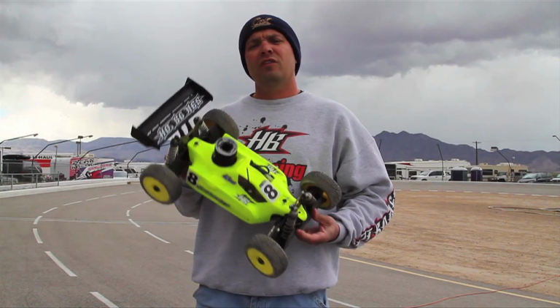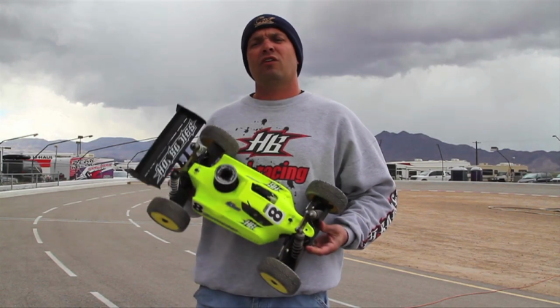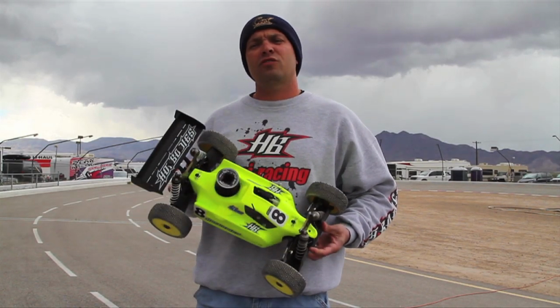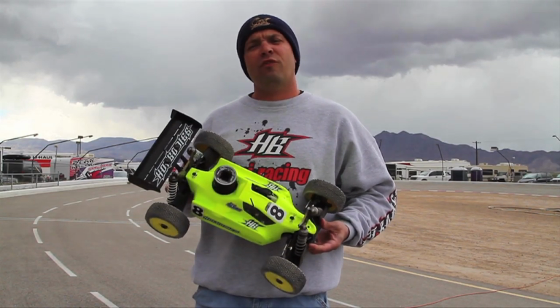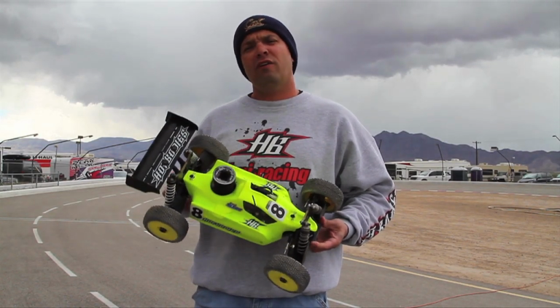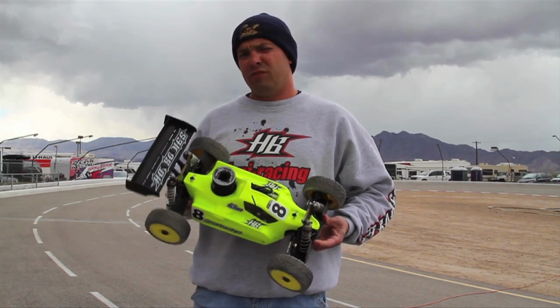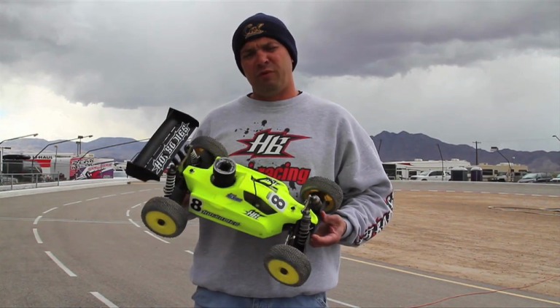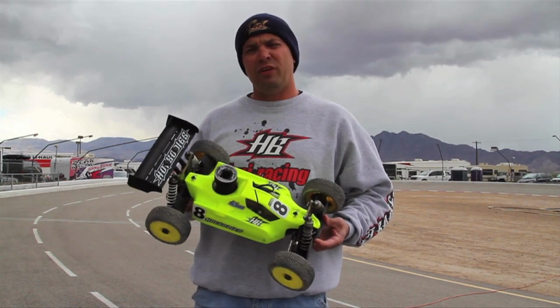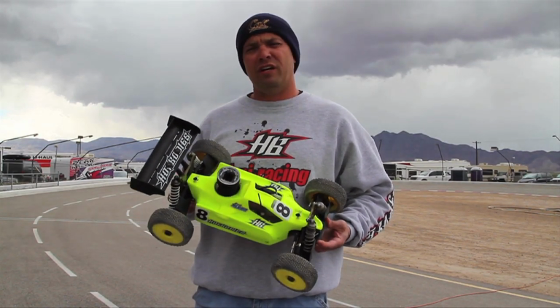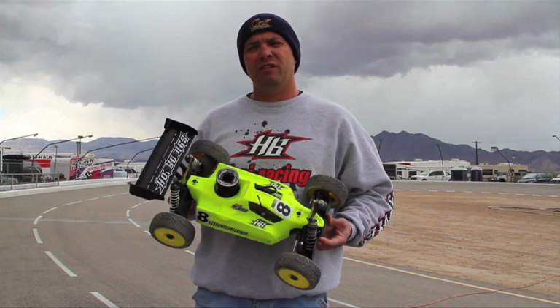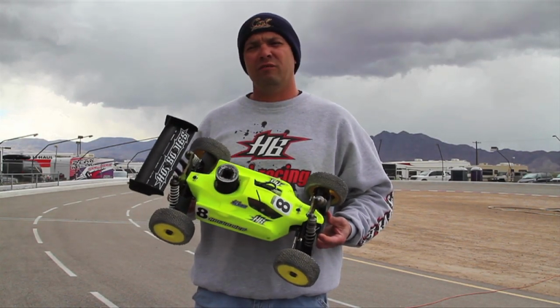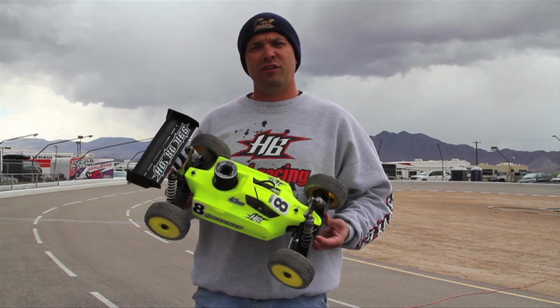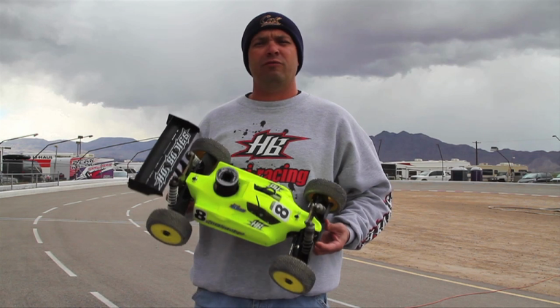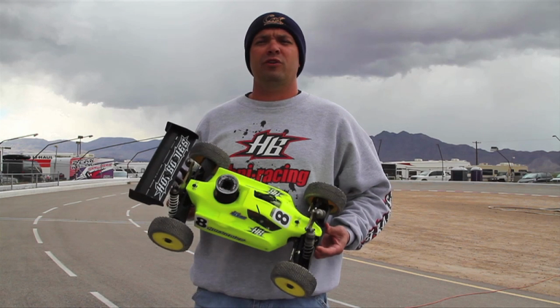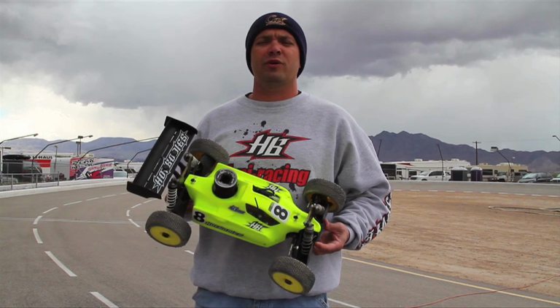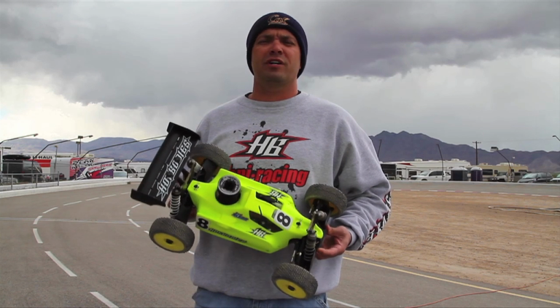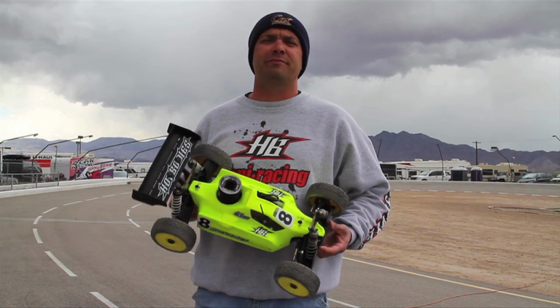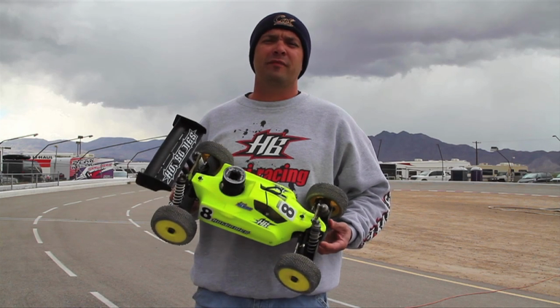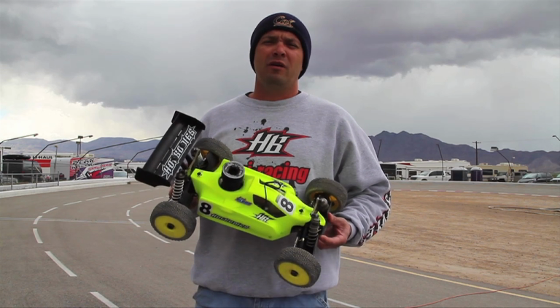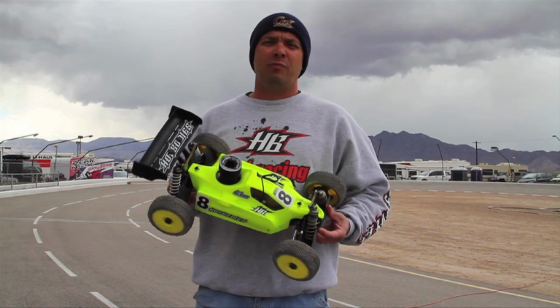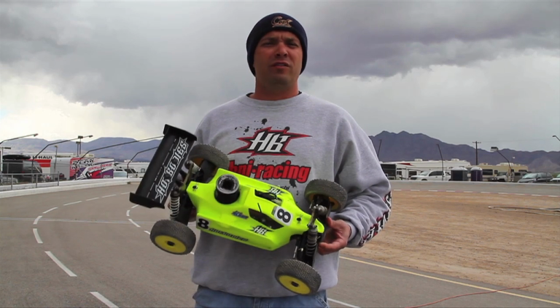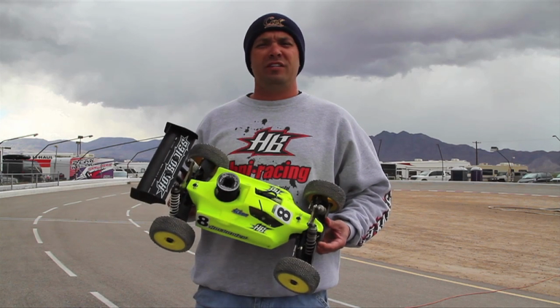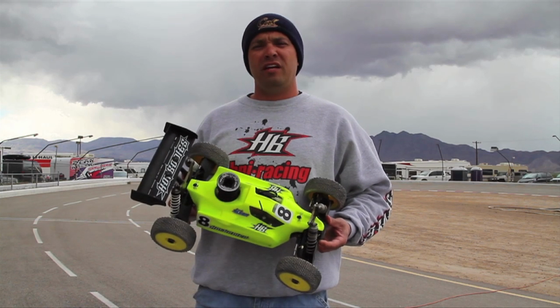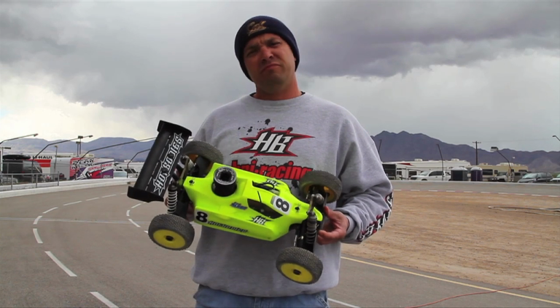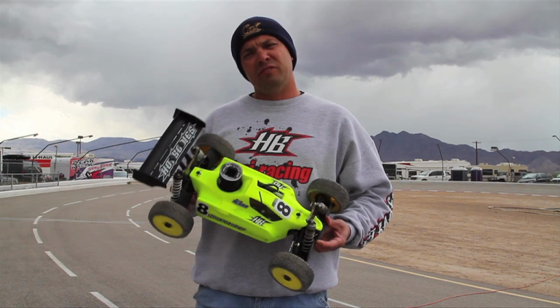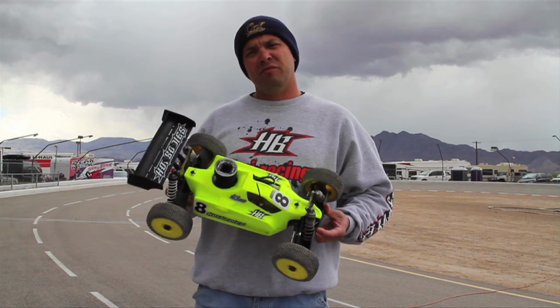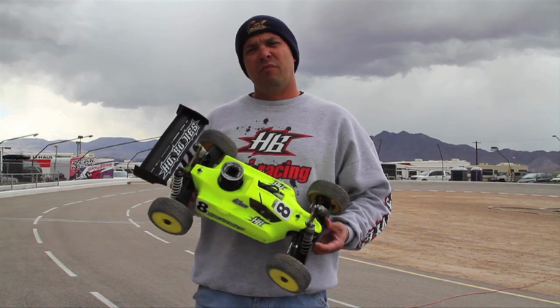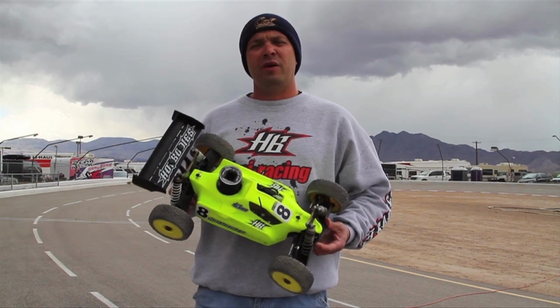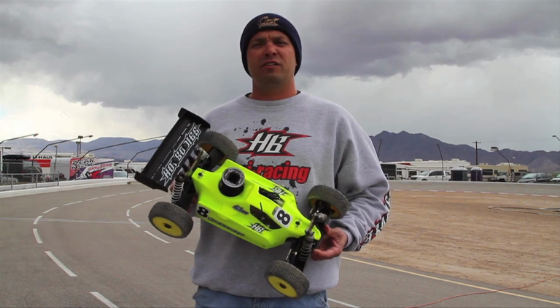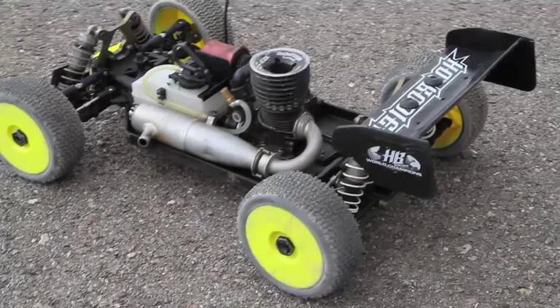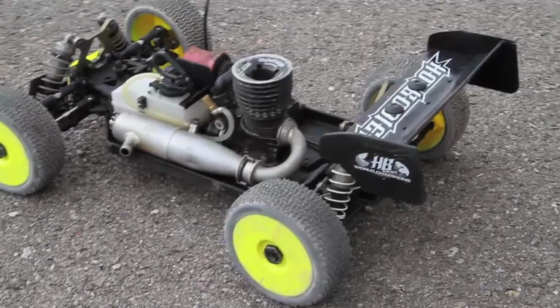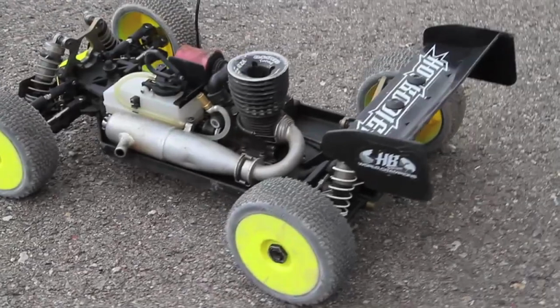This car so far has been really good to us. Compared to the D8, in my opinion it's a little bit better handling.